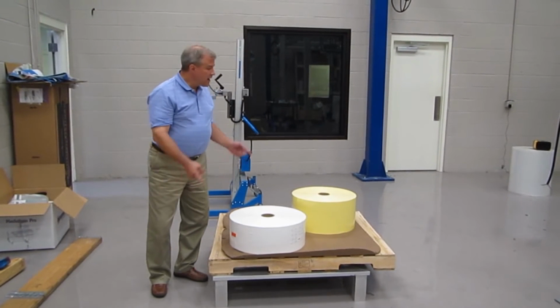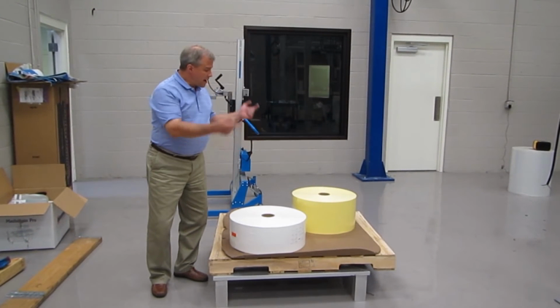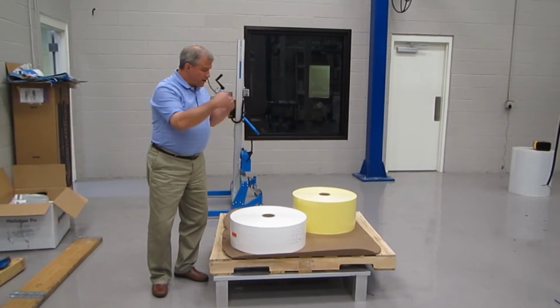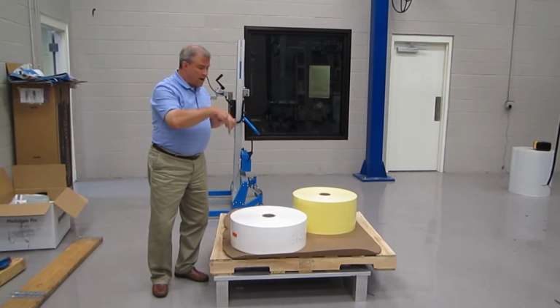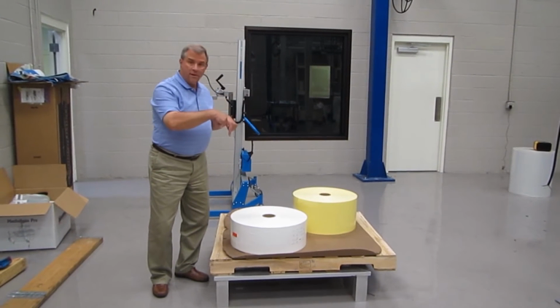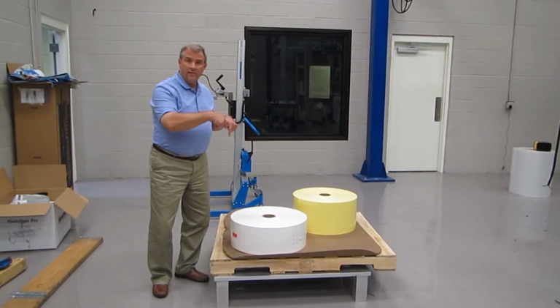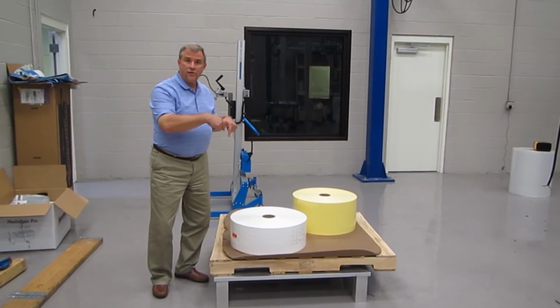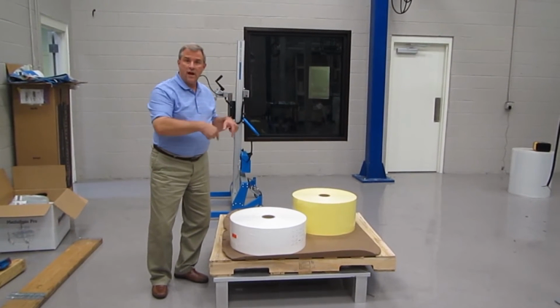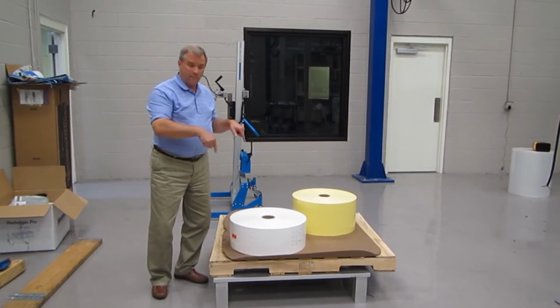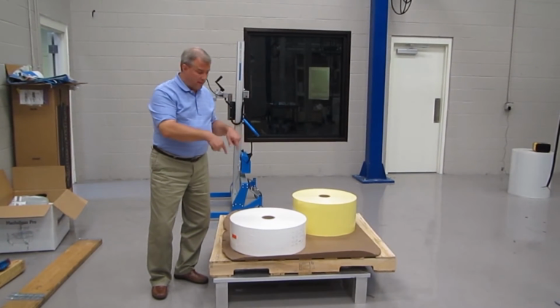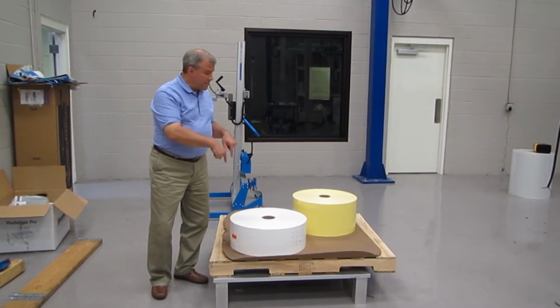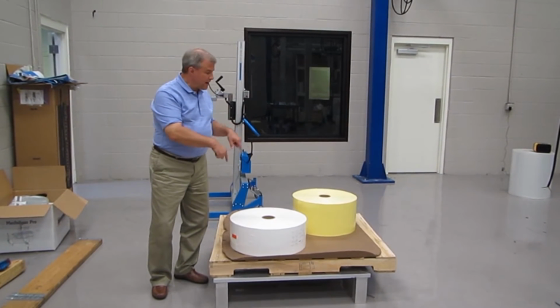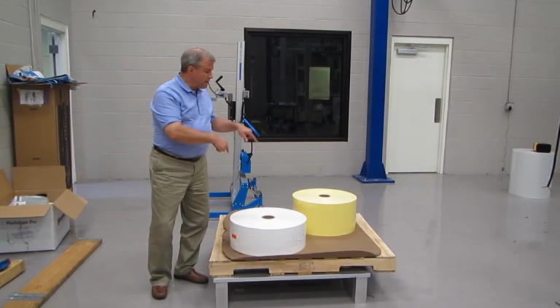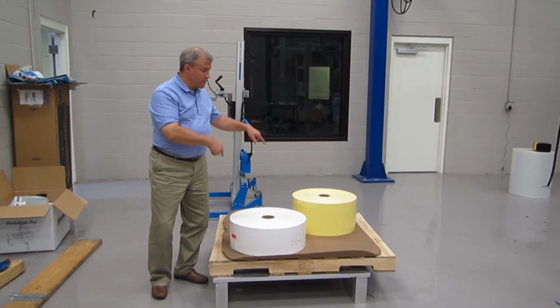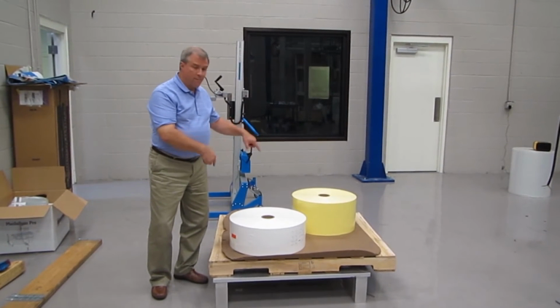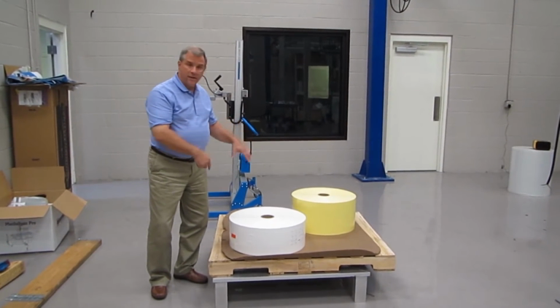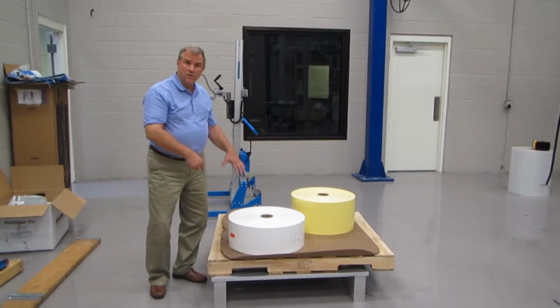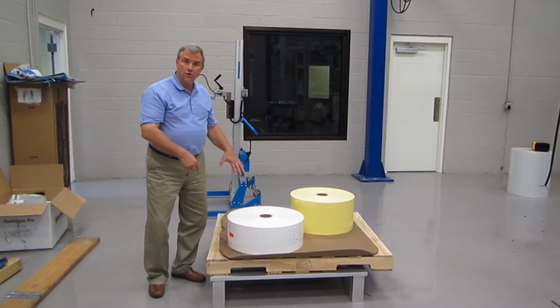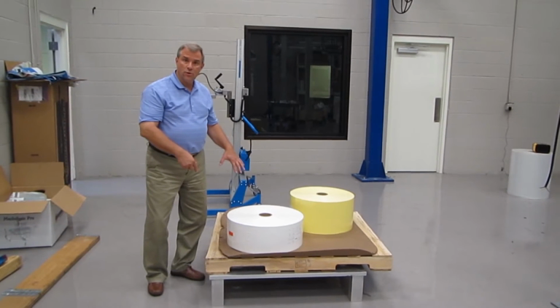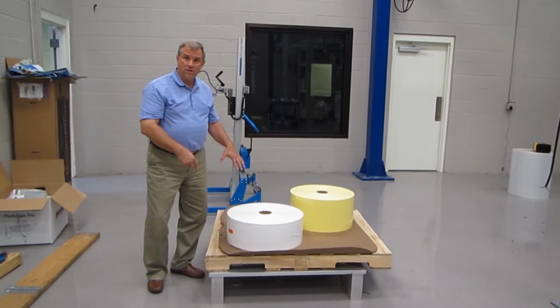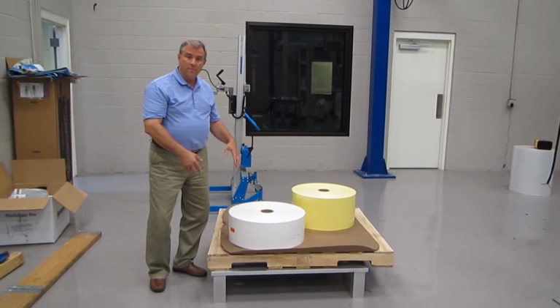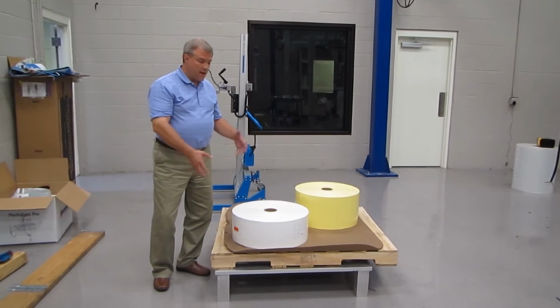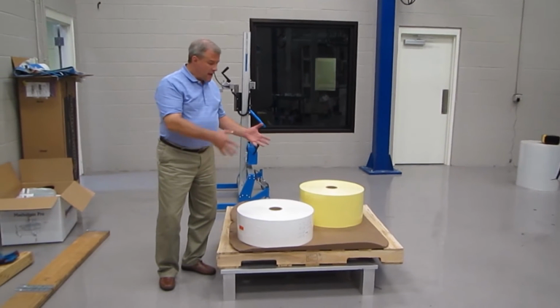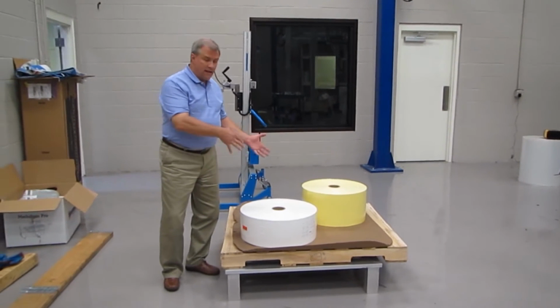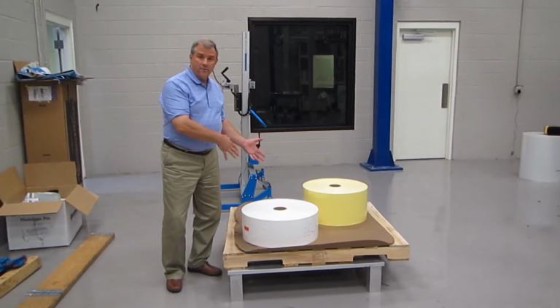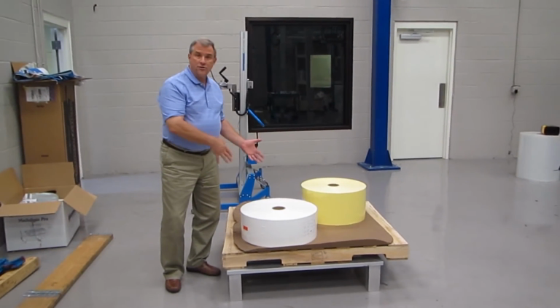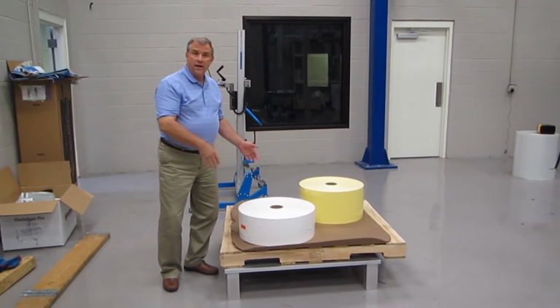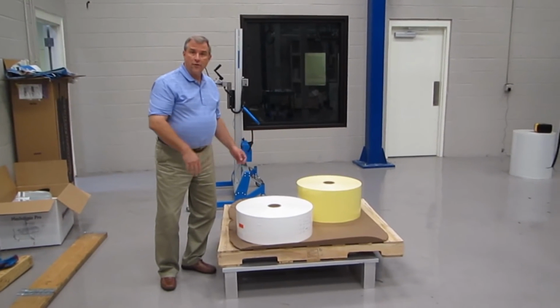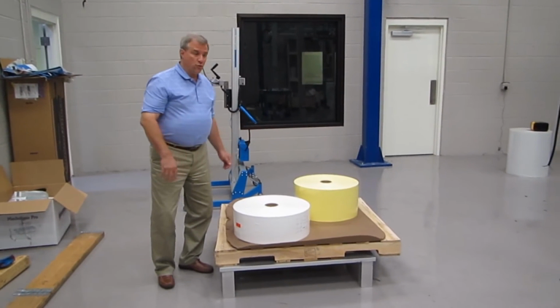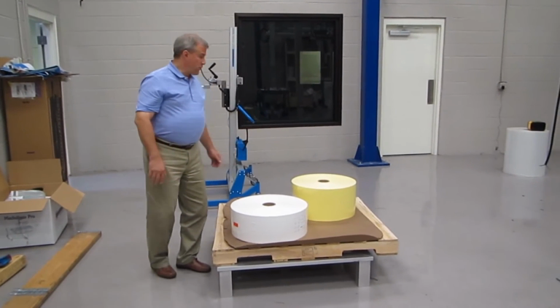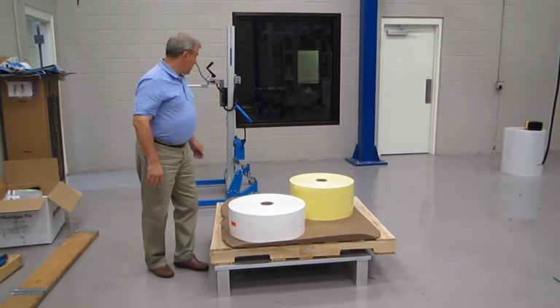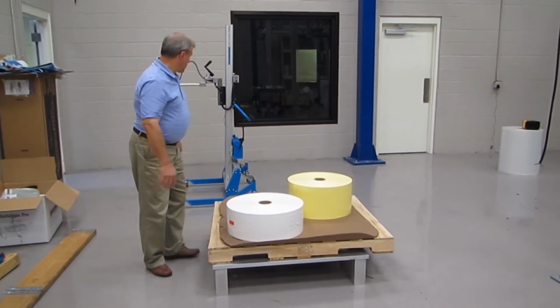I'm going to grab the lifter now and come back over and pick these two rolls up and demonstrate how the tooling works.